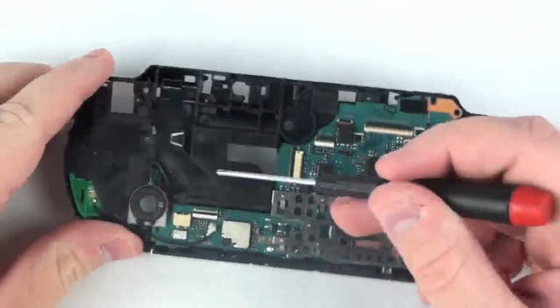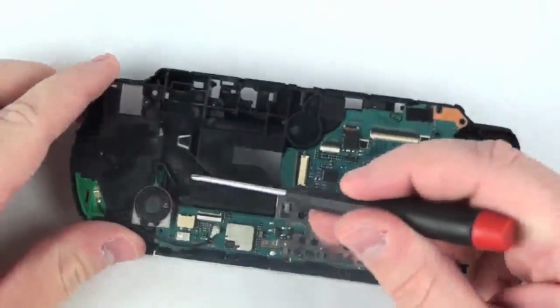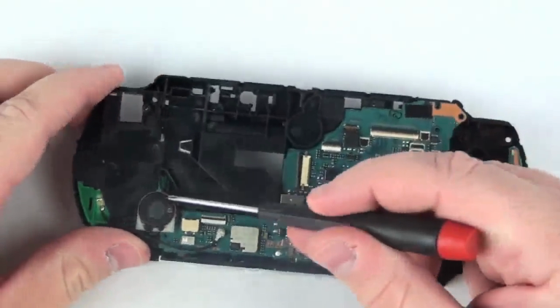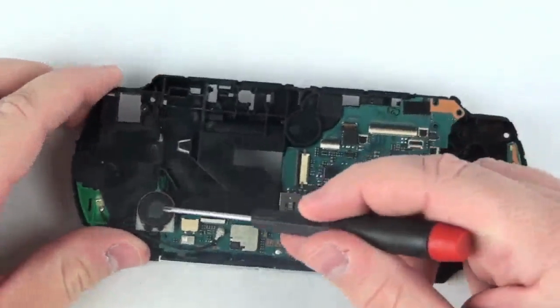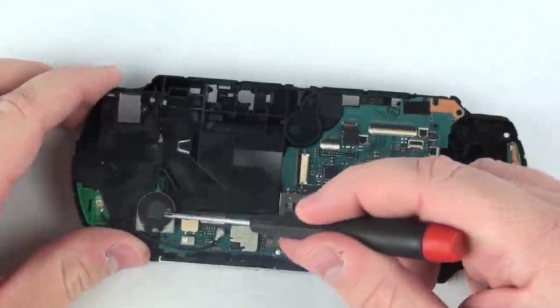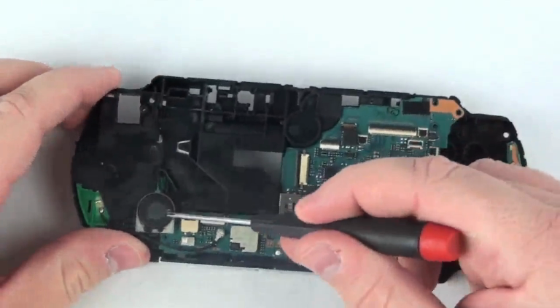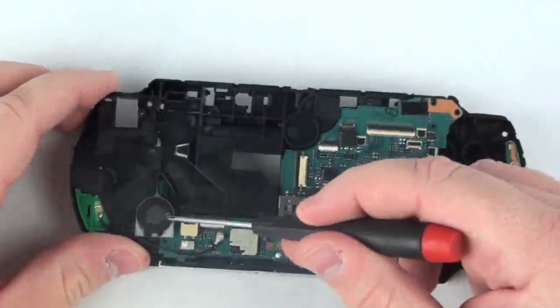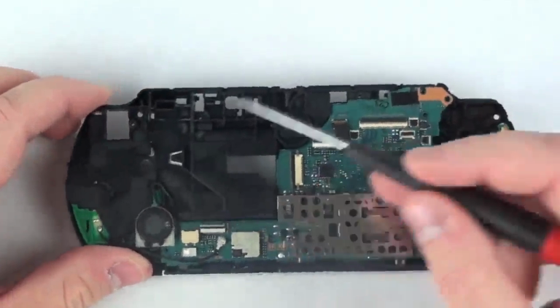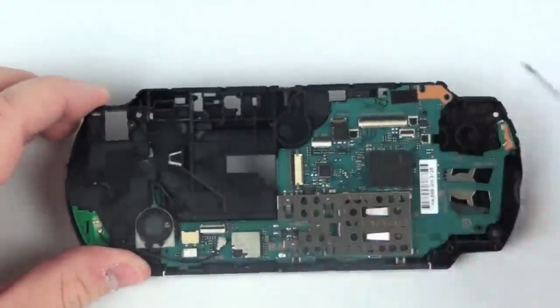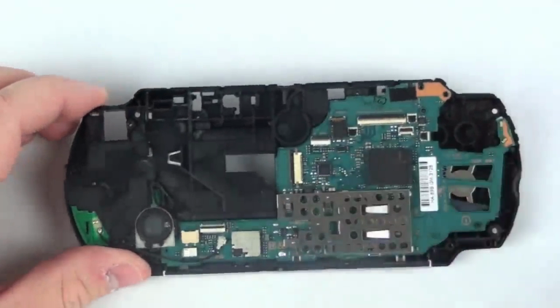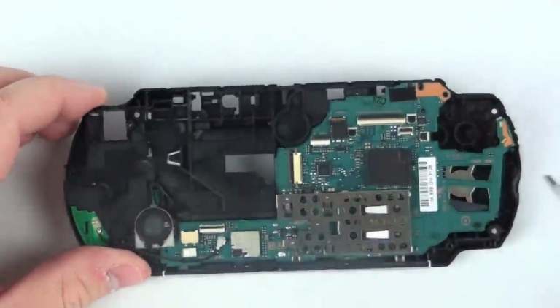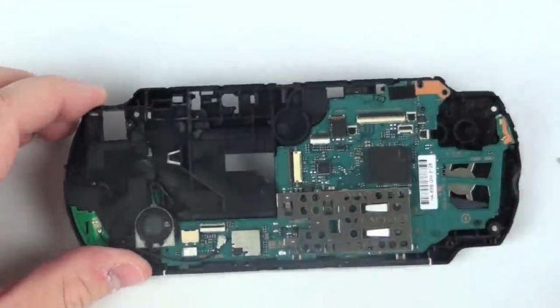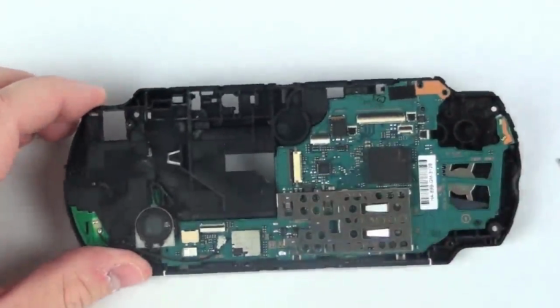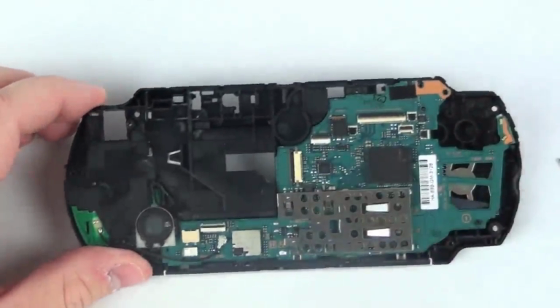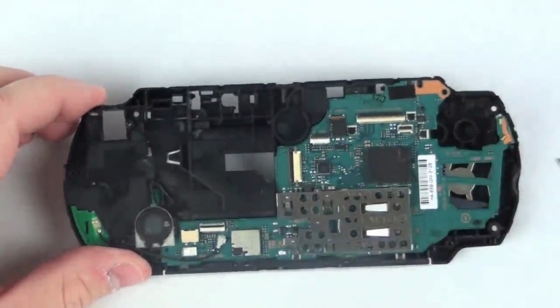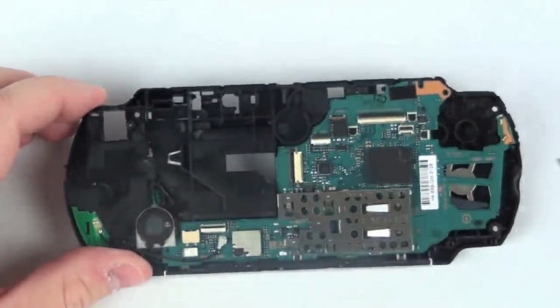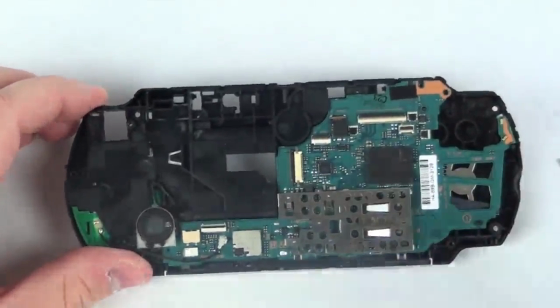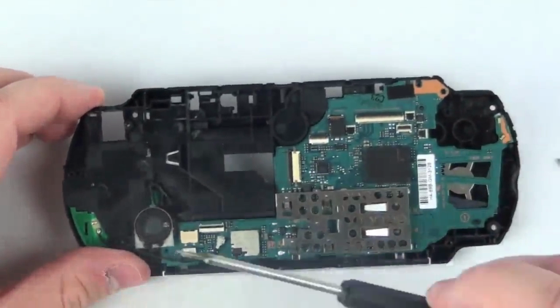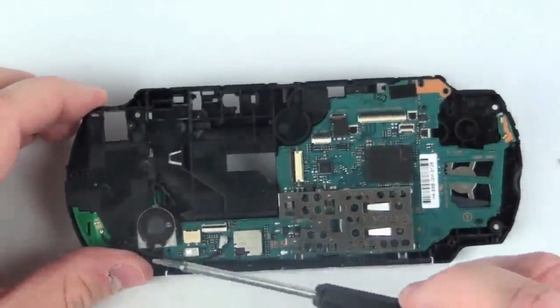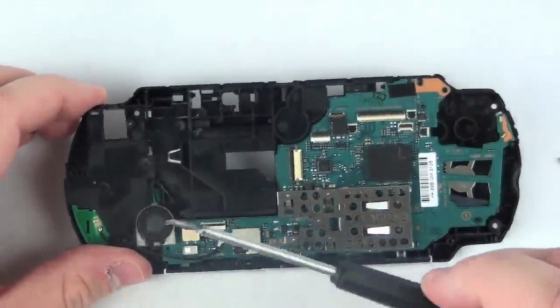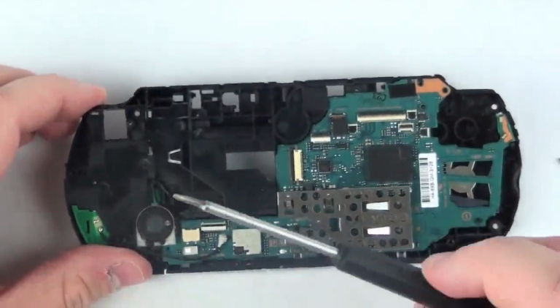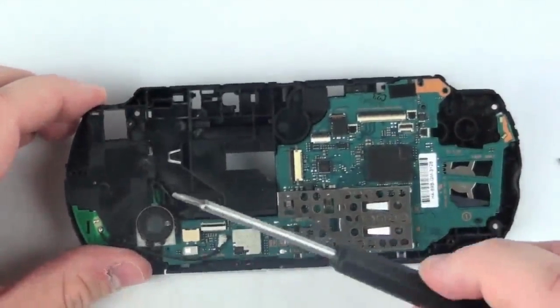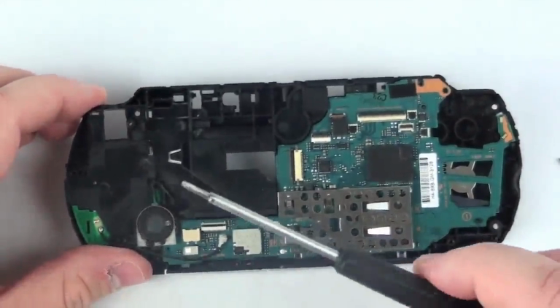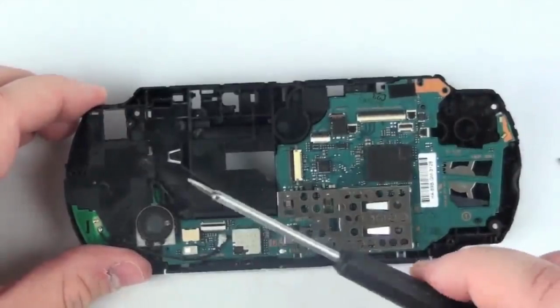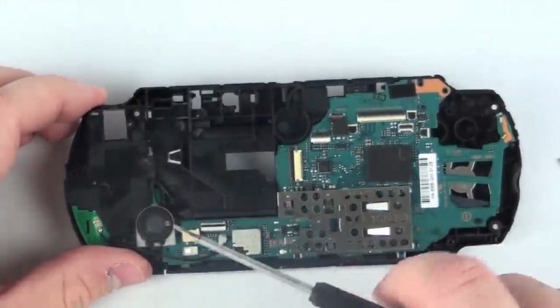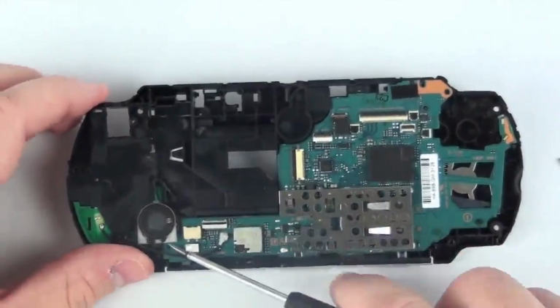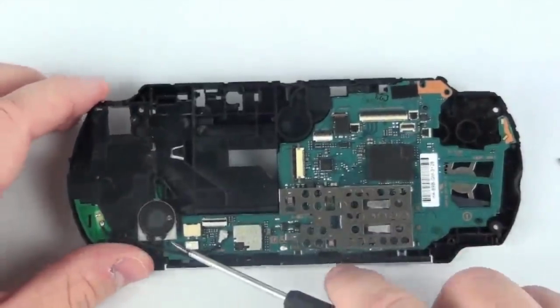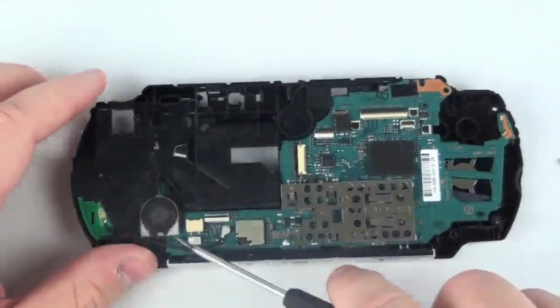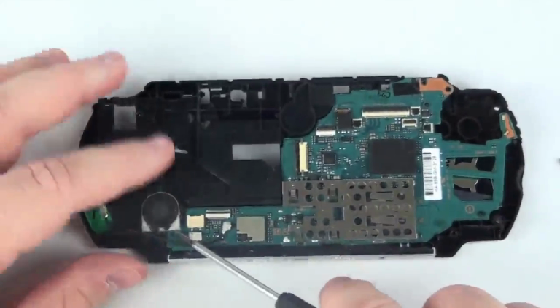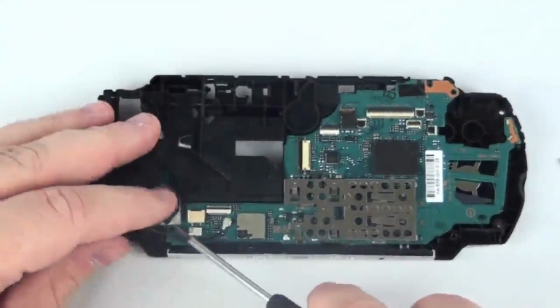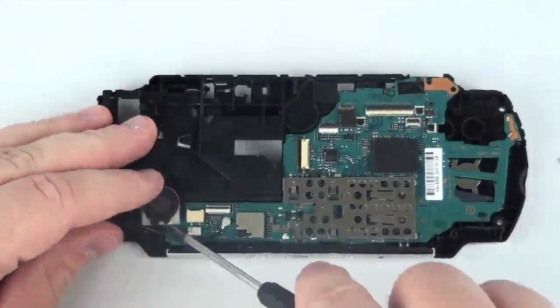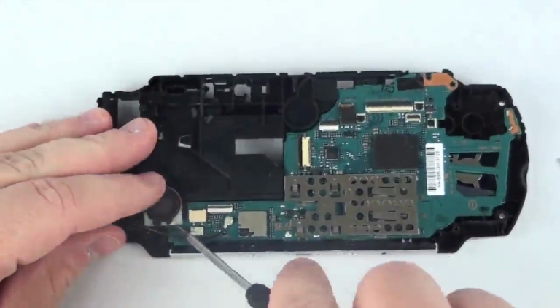Now to remove the speaker, get your flat head screwdriver and gently pop this out of place.